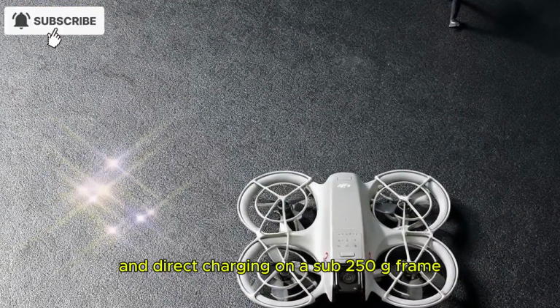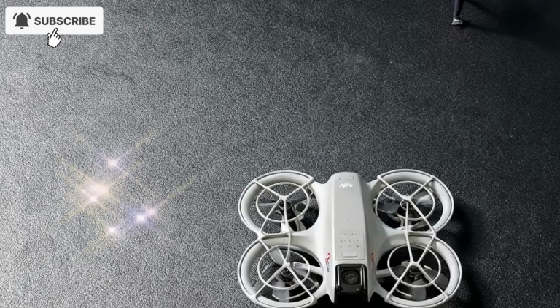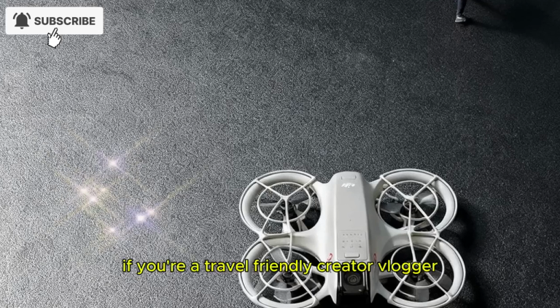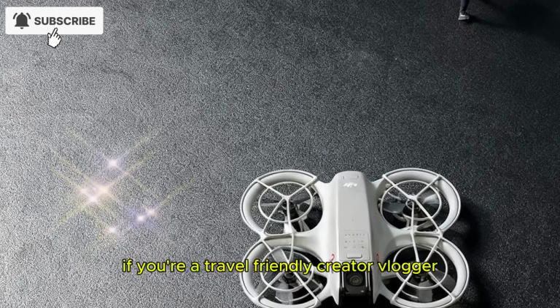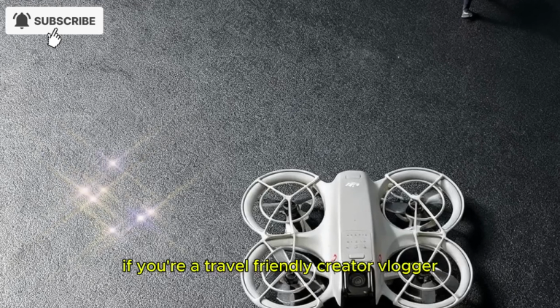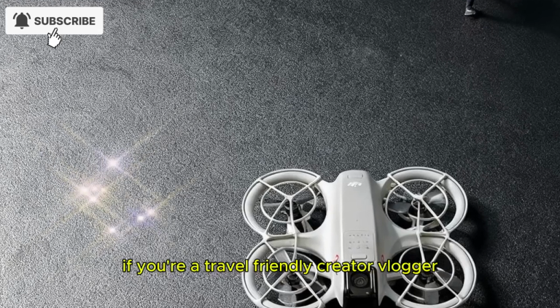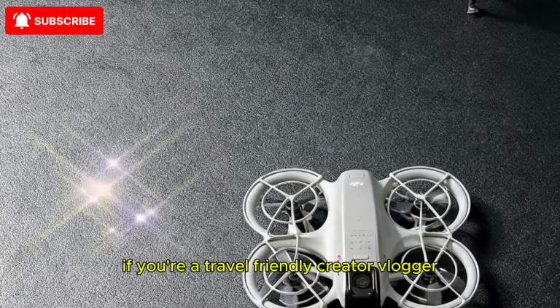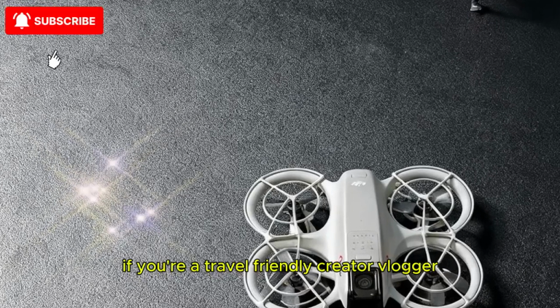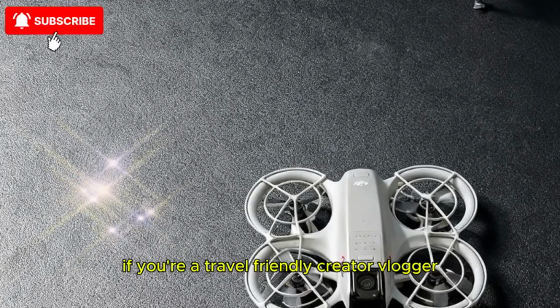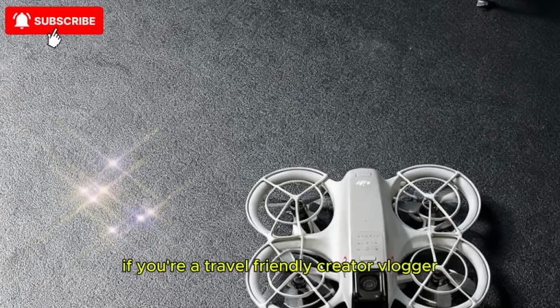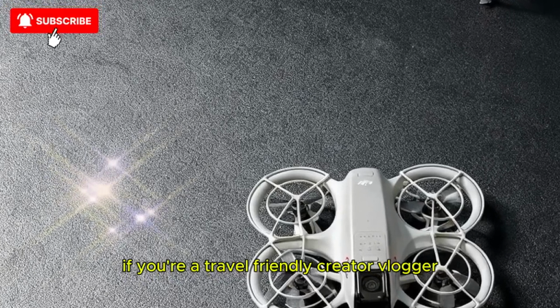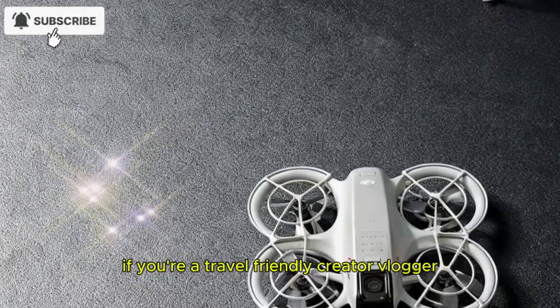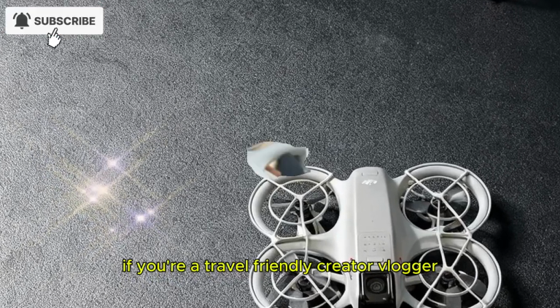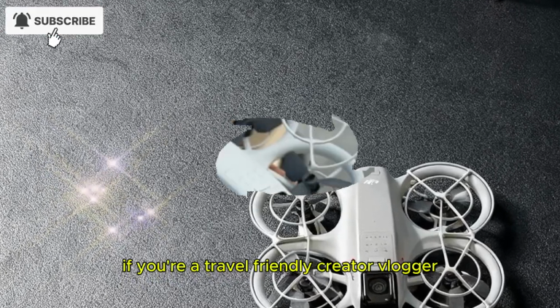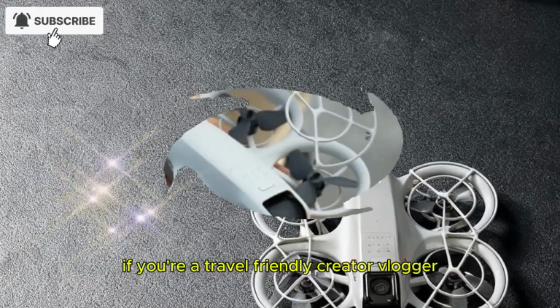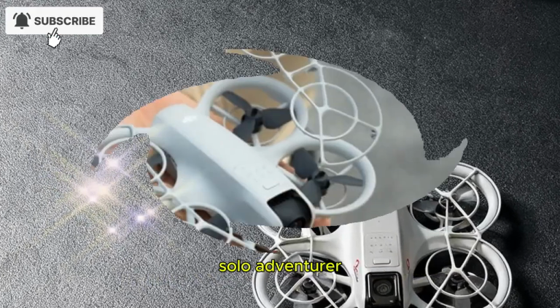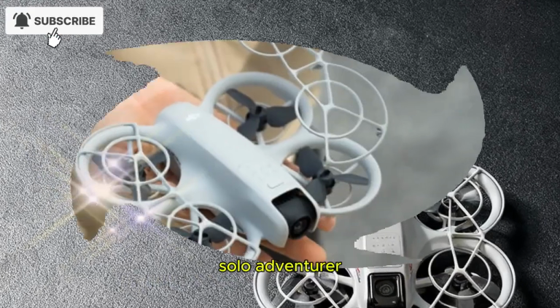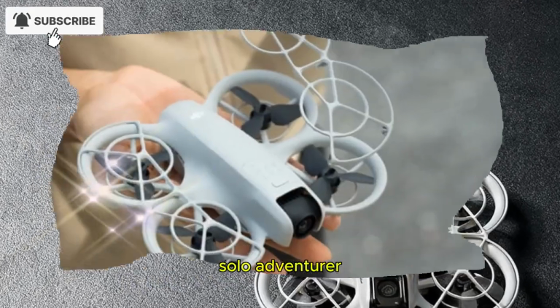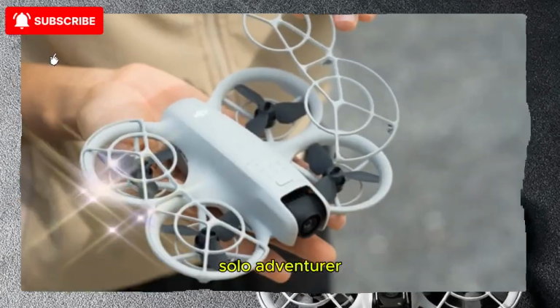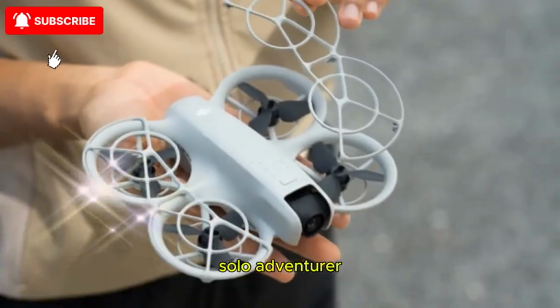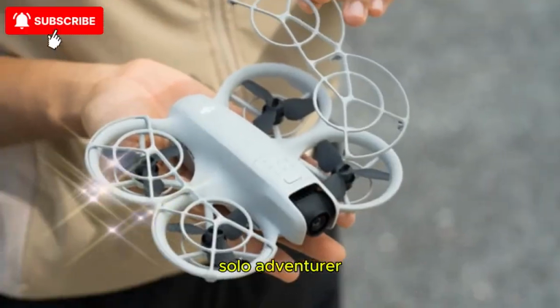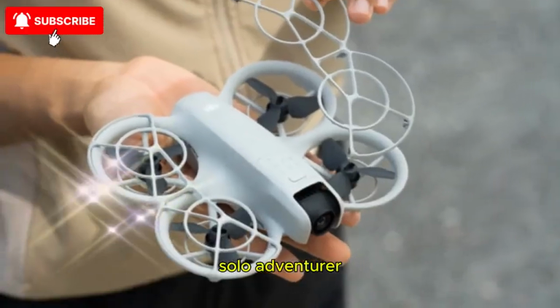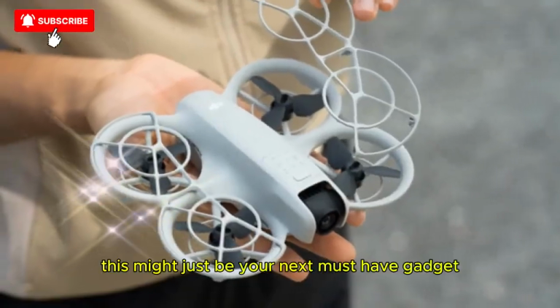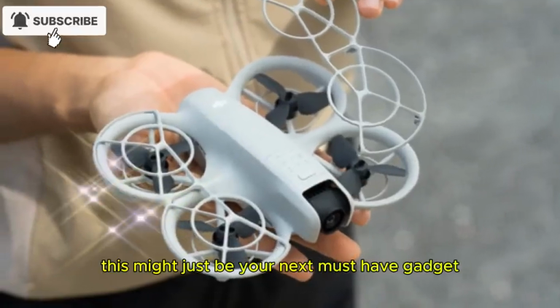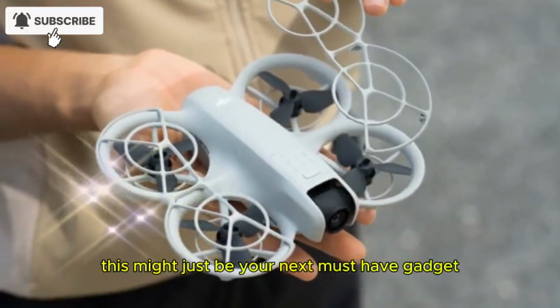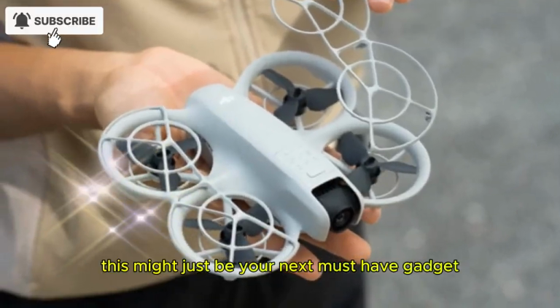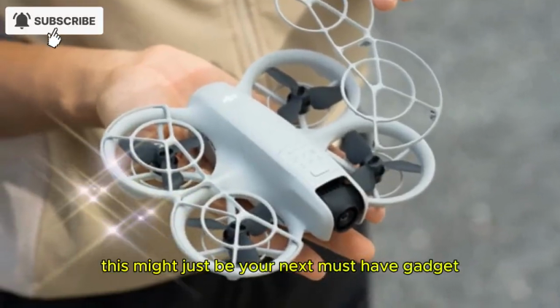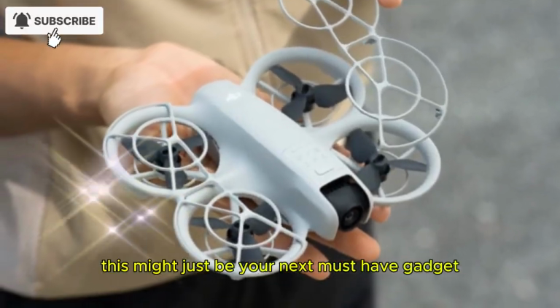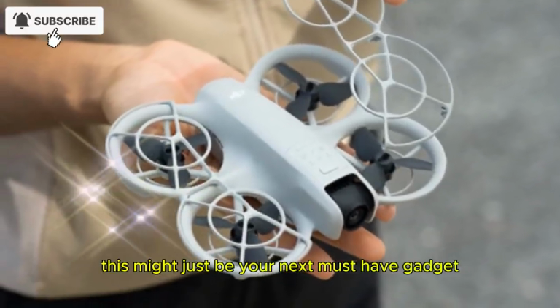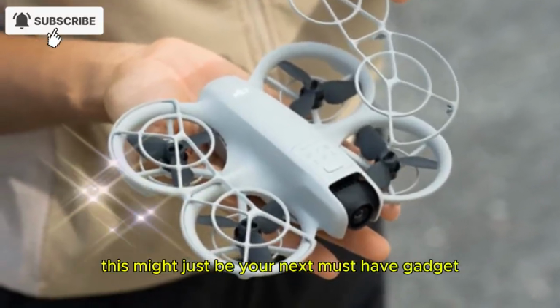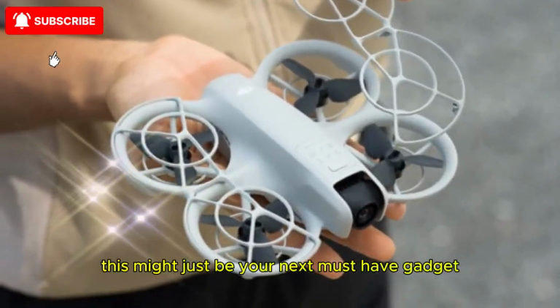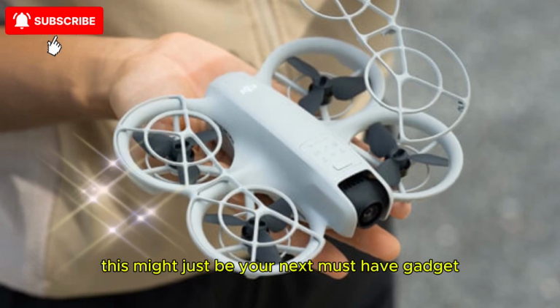If you're a travel-friendly creator, vlogger, or solo adventurer, this might just be your next must-have gadget.